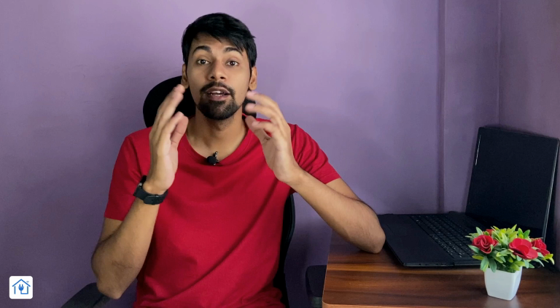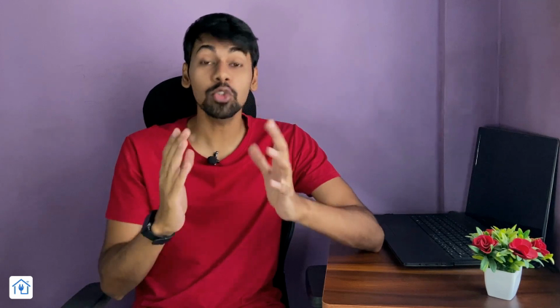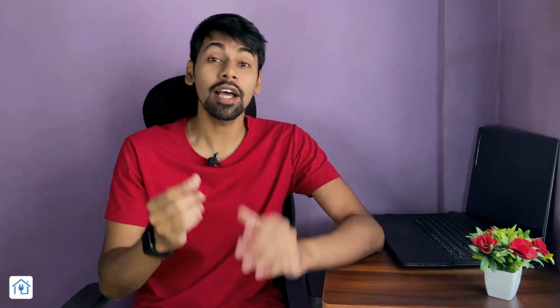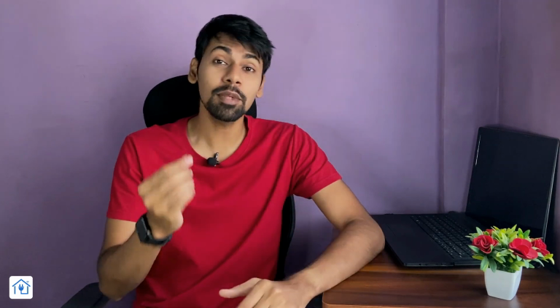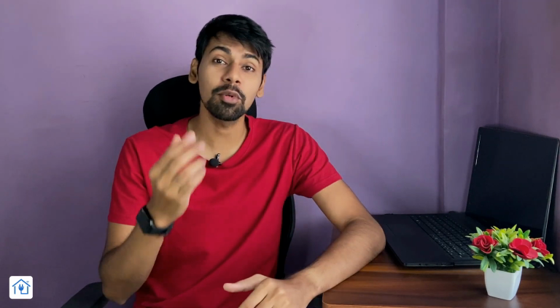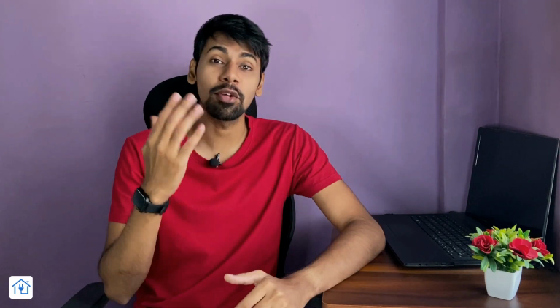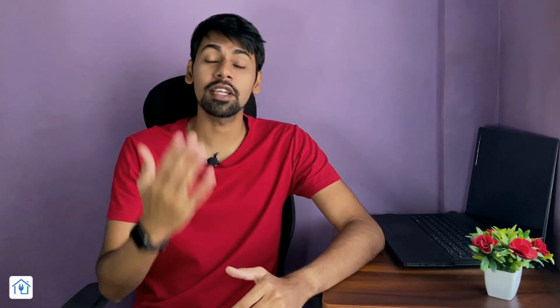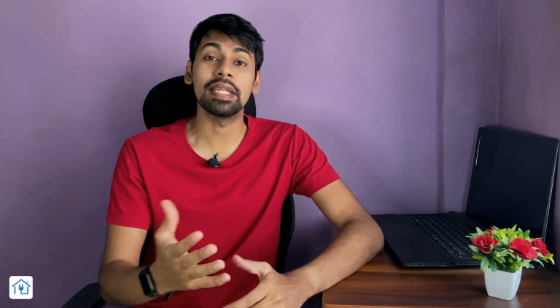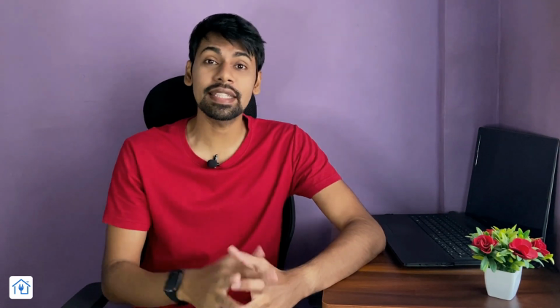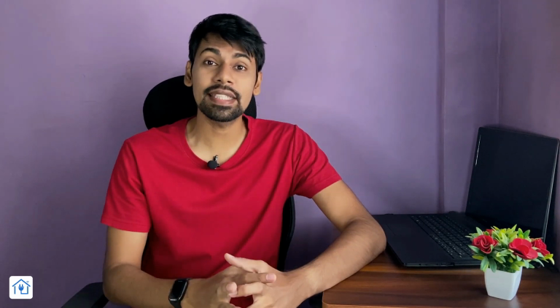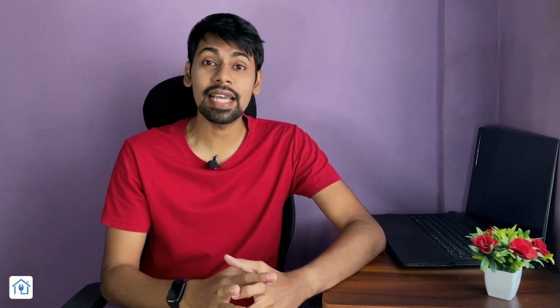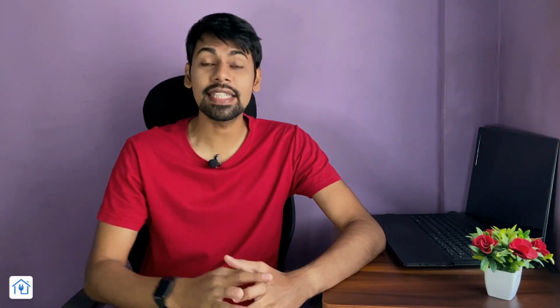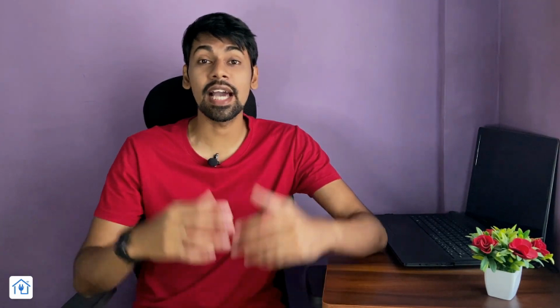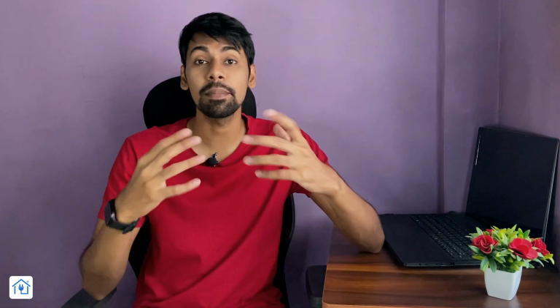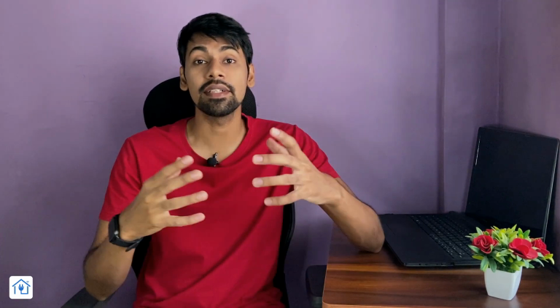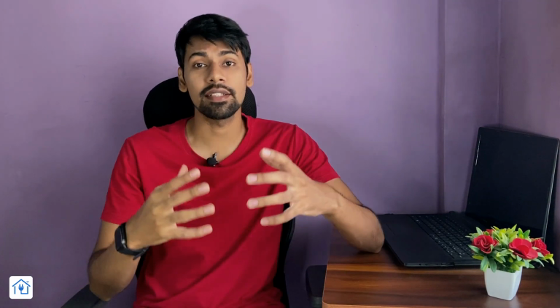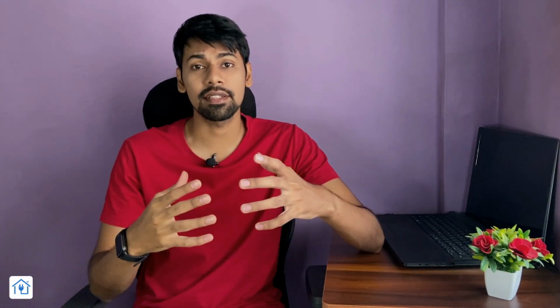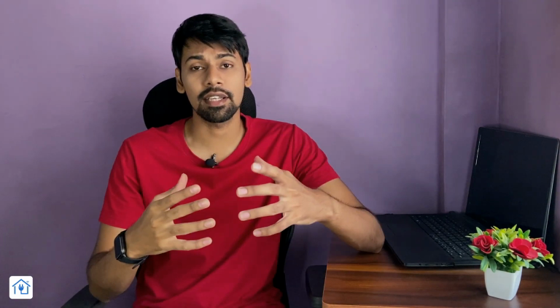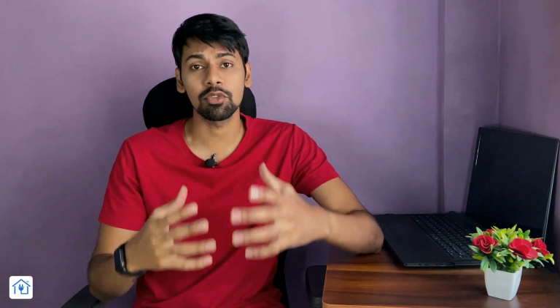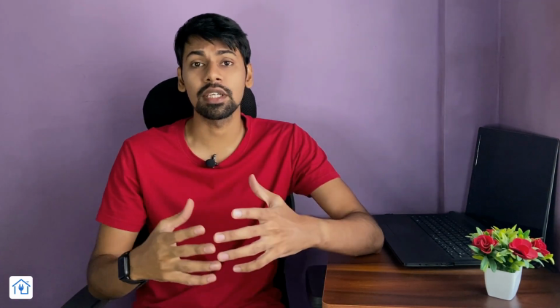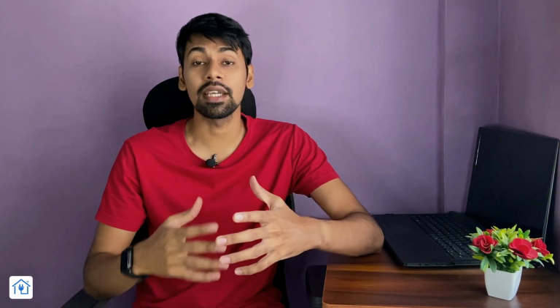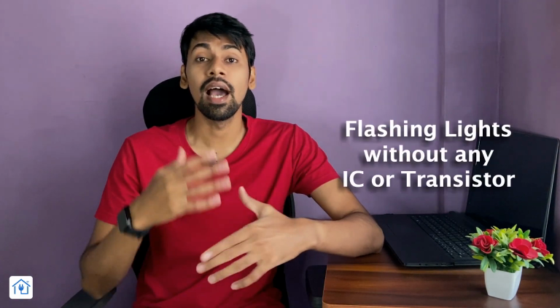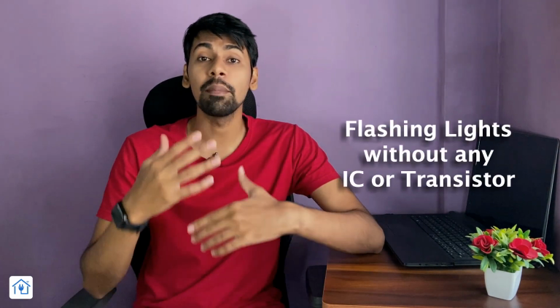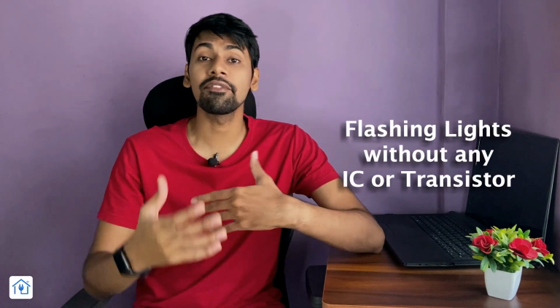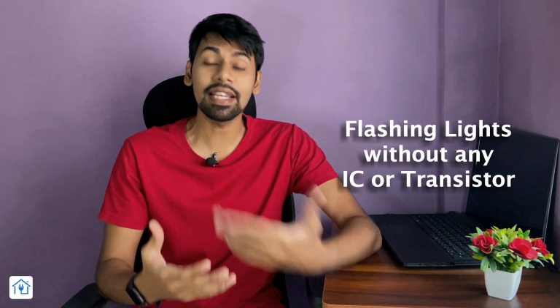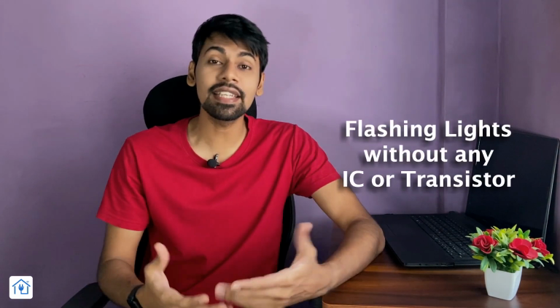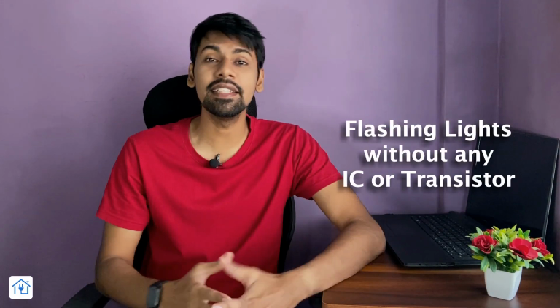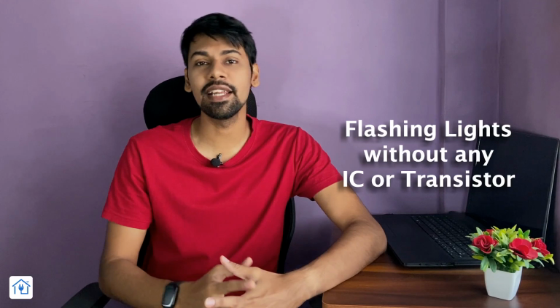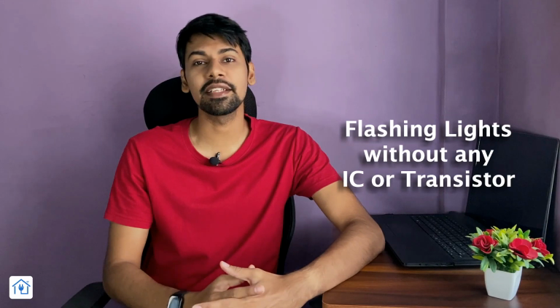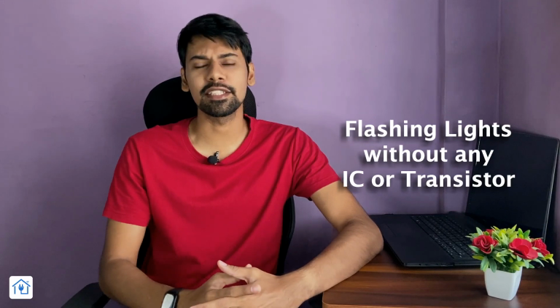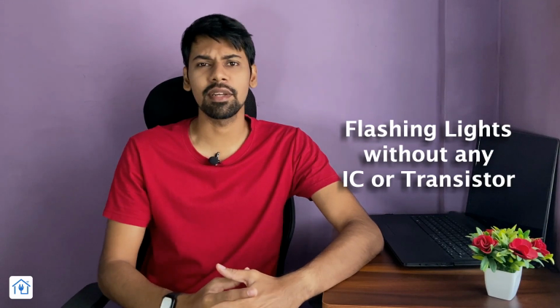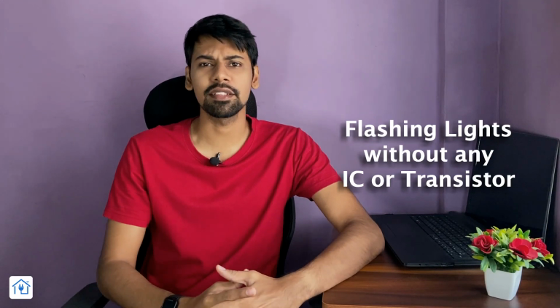Friends, today I will tell you that without any IC or transistor, you can make a flashing LED light.